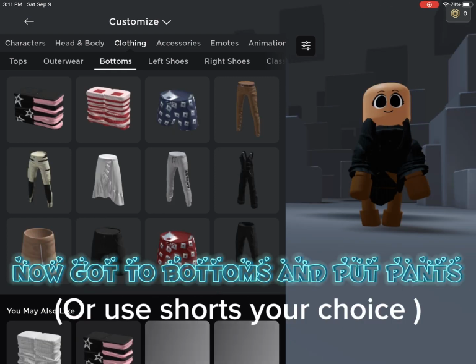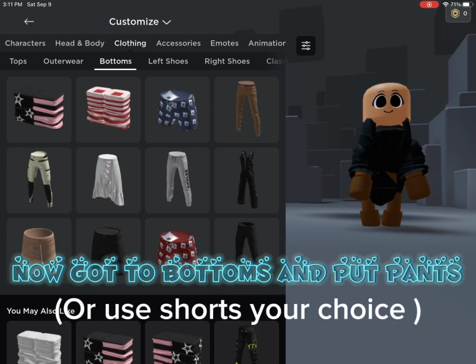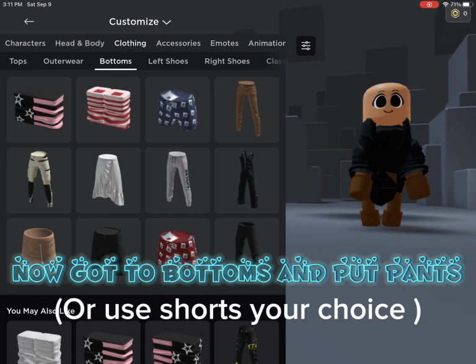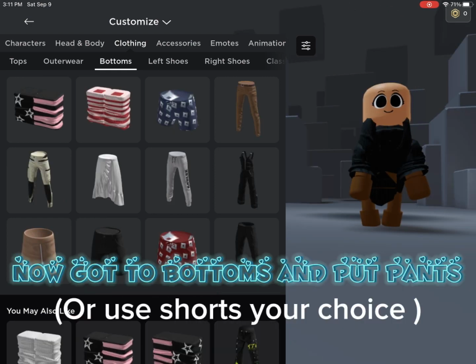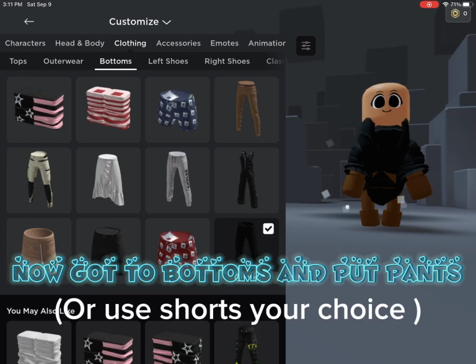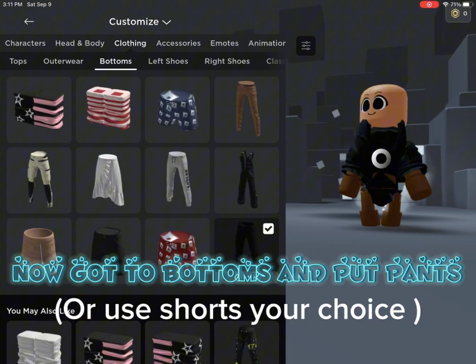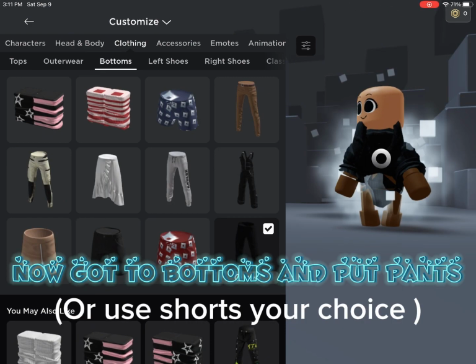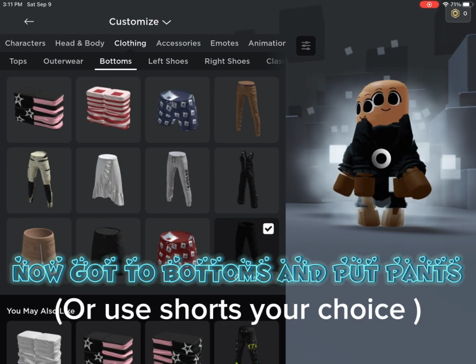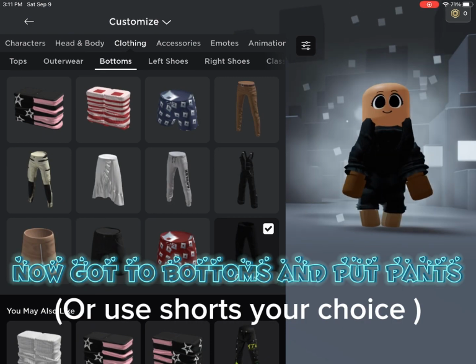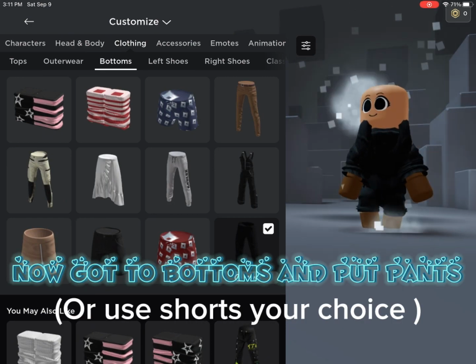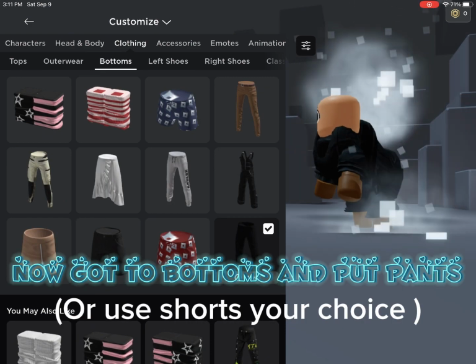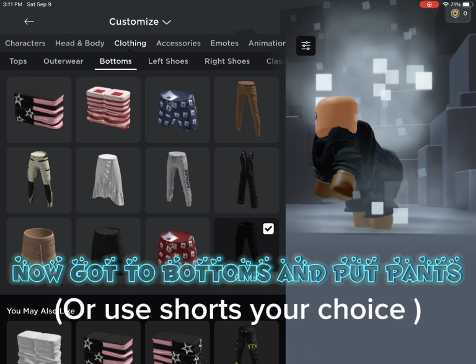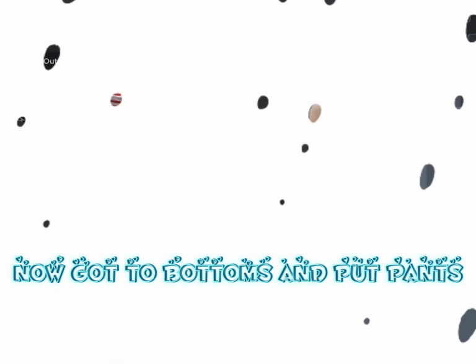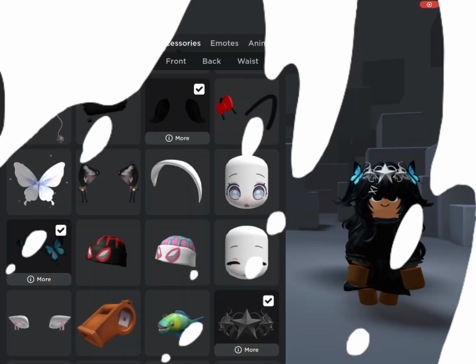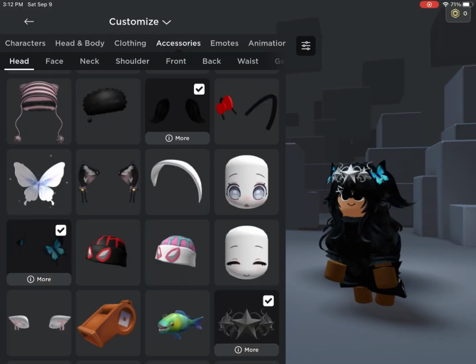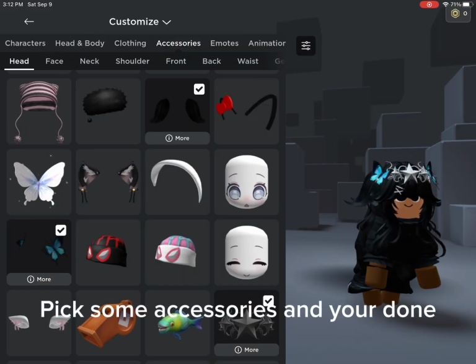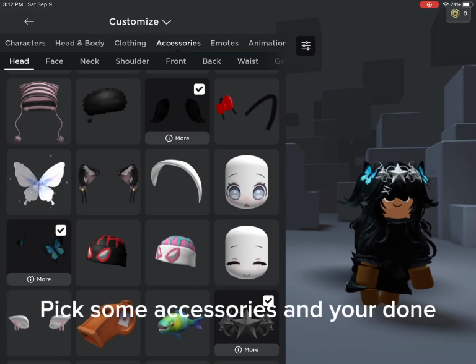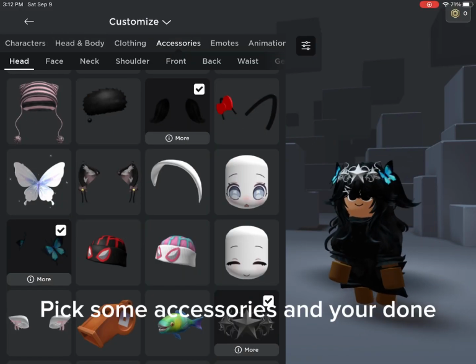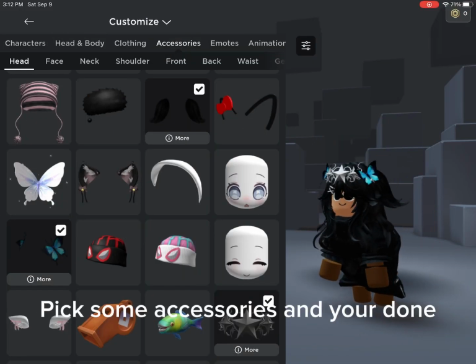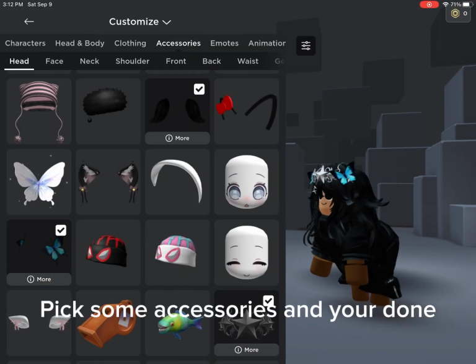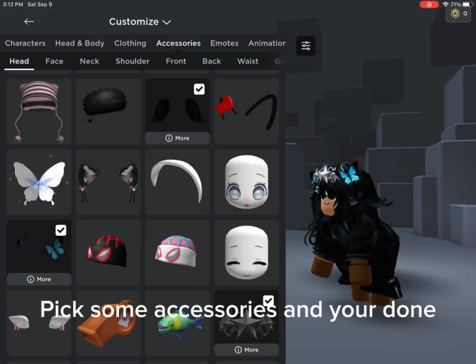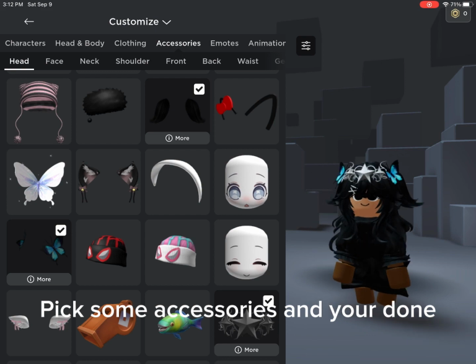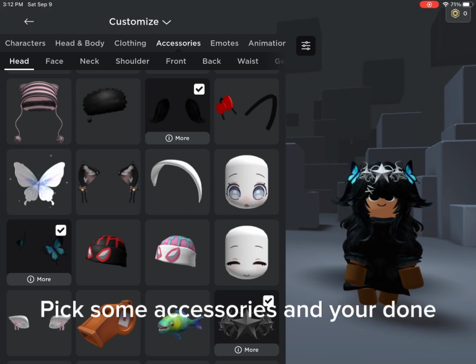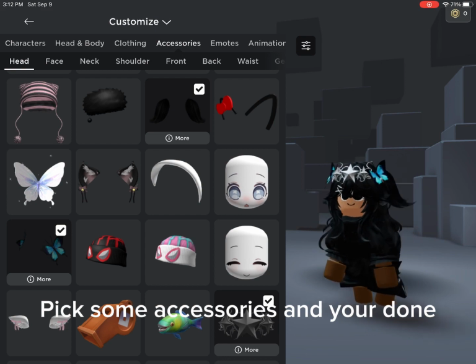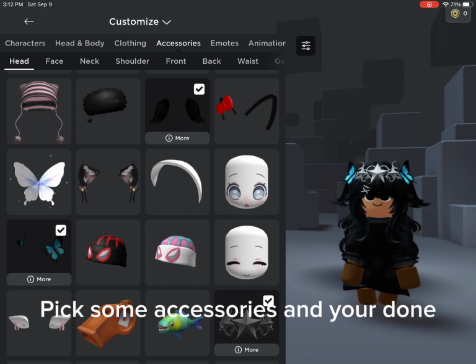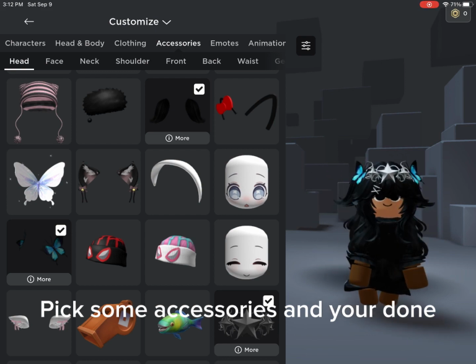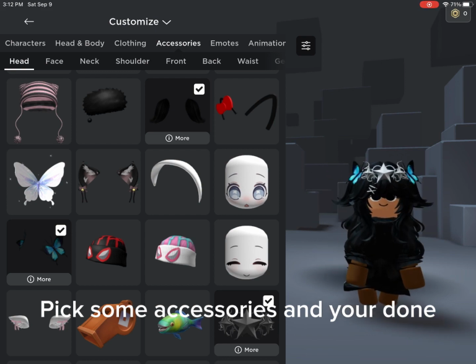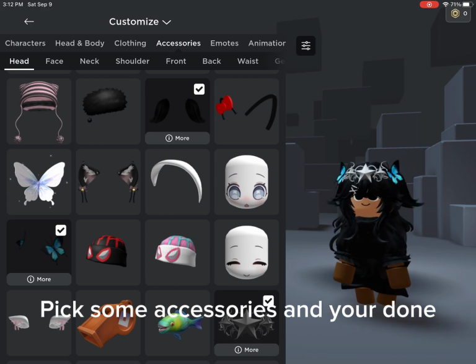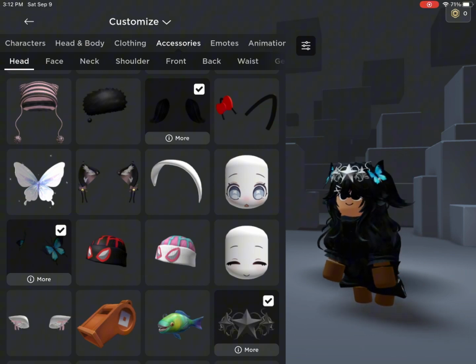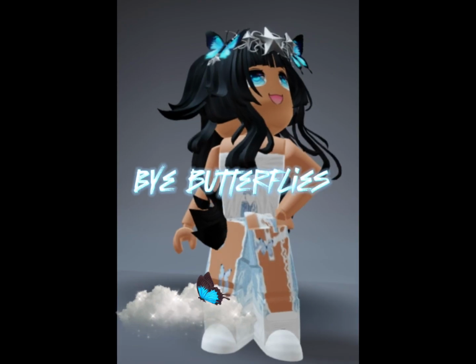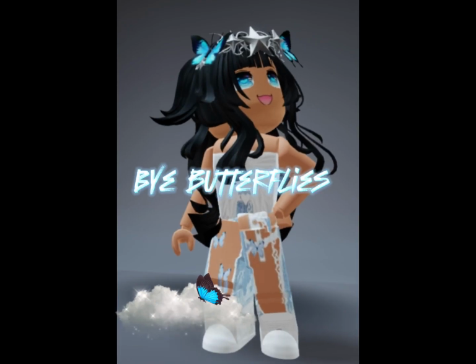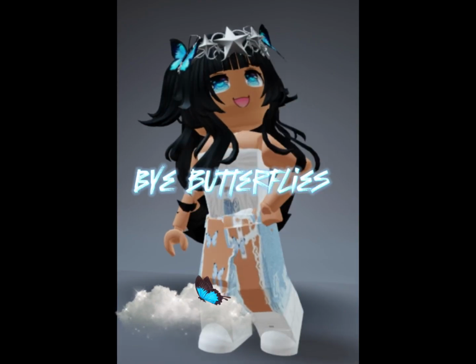Now go to bottoms and put pants. Pick some accessories and you're done. Buy butterflies.